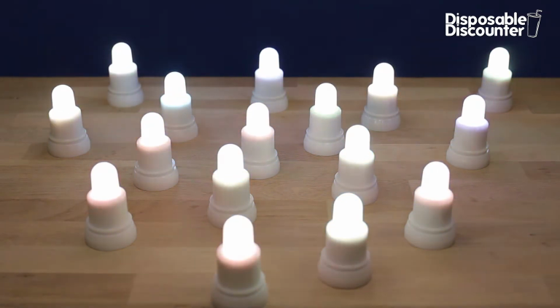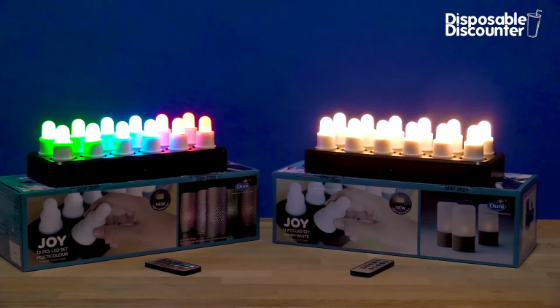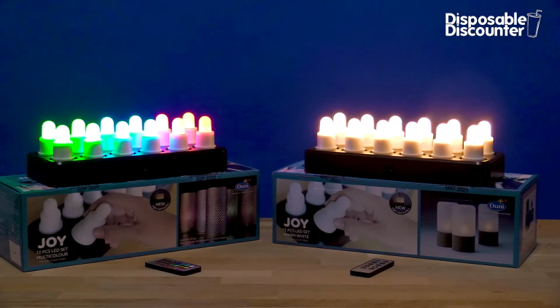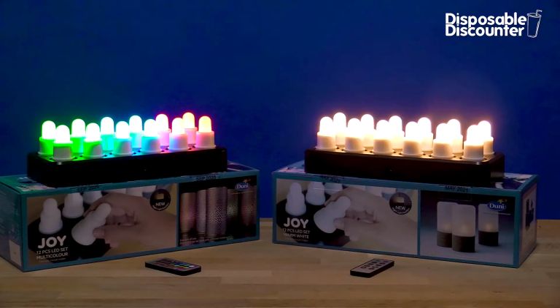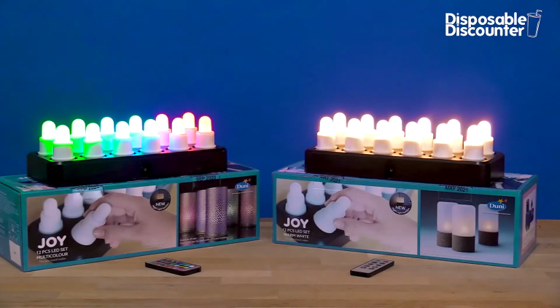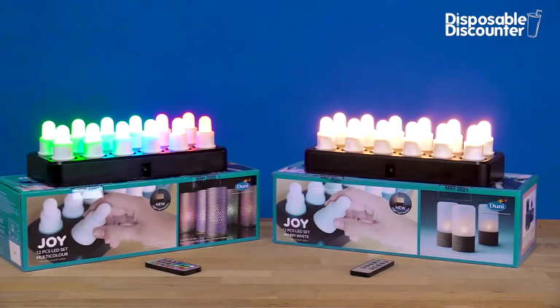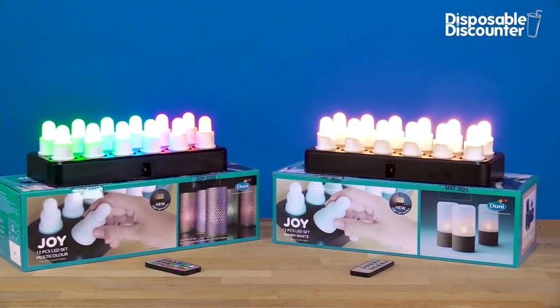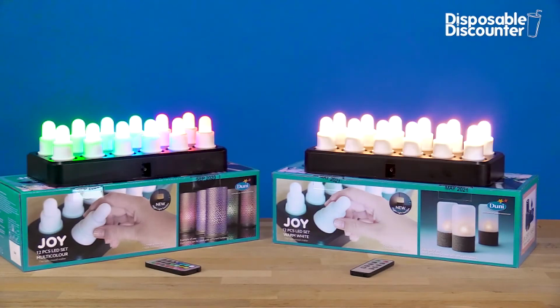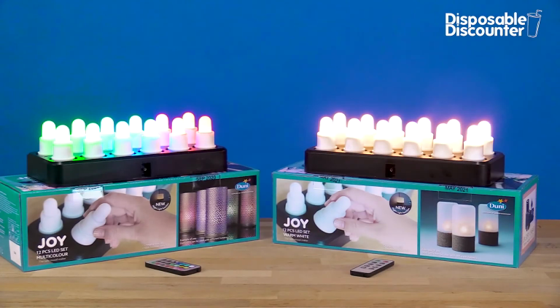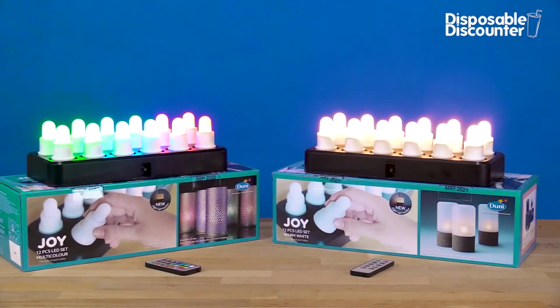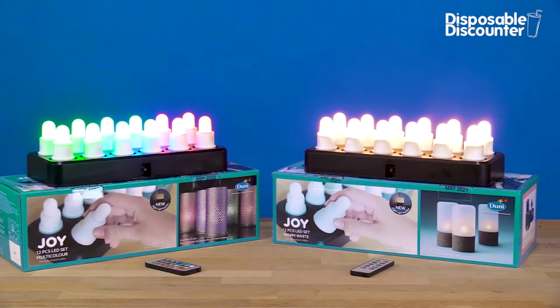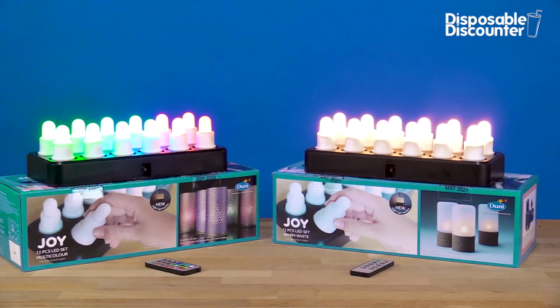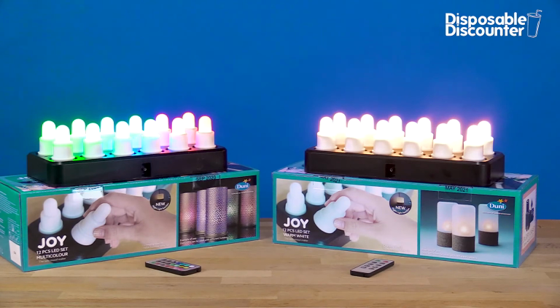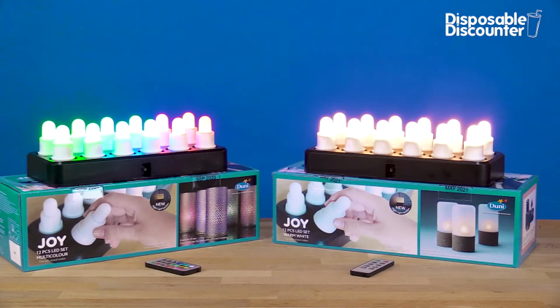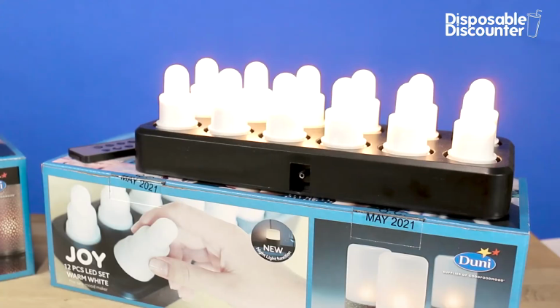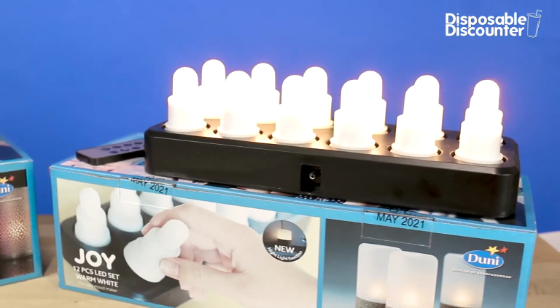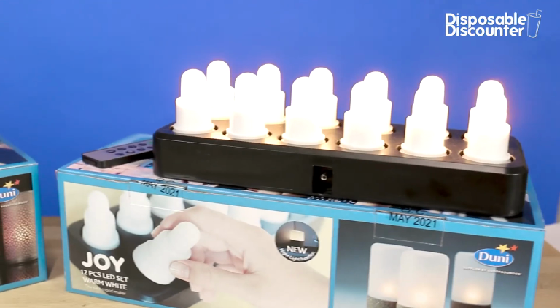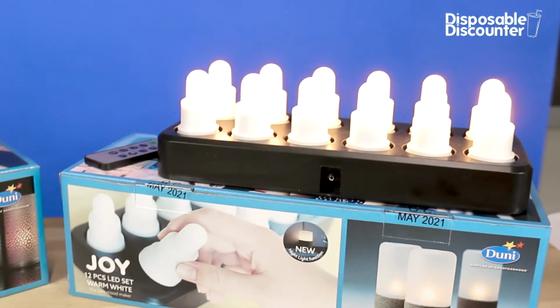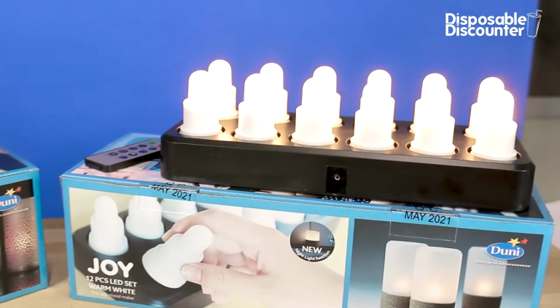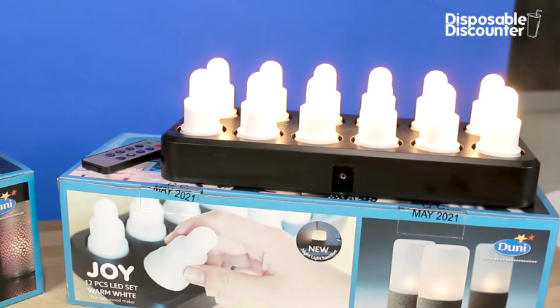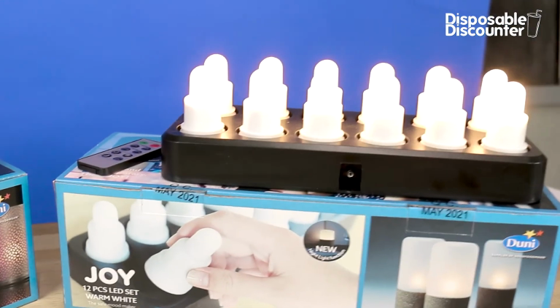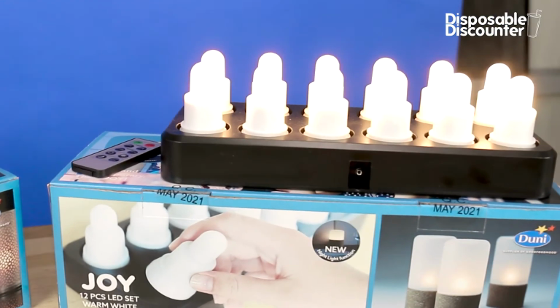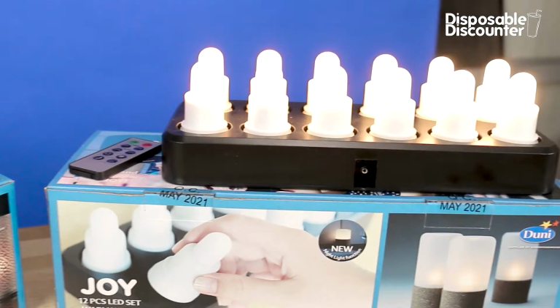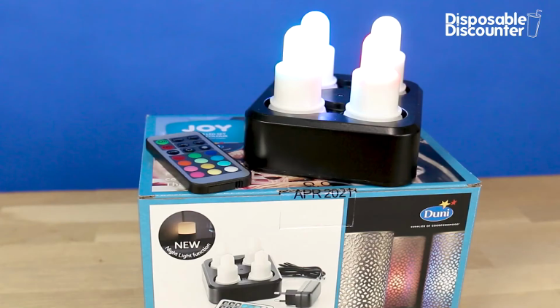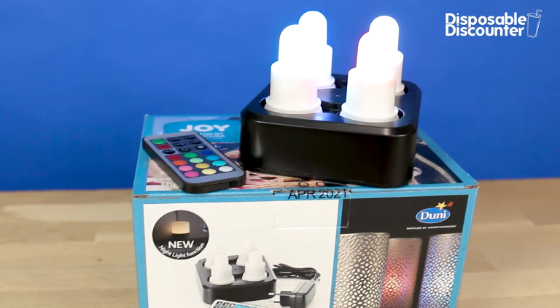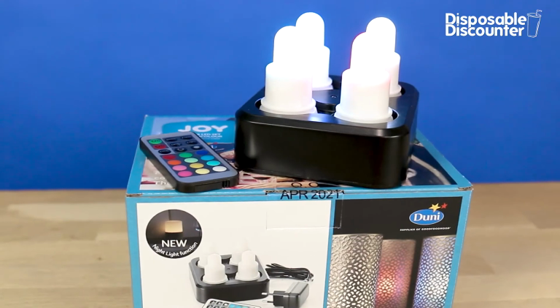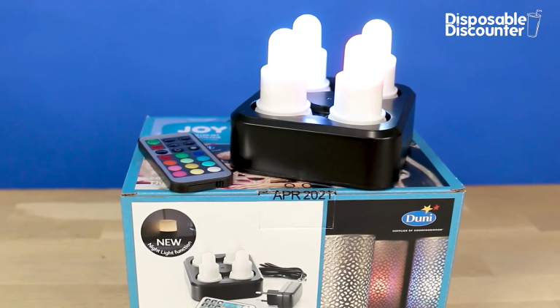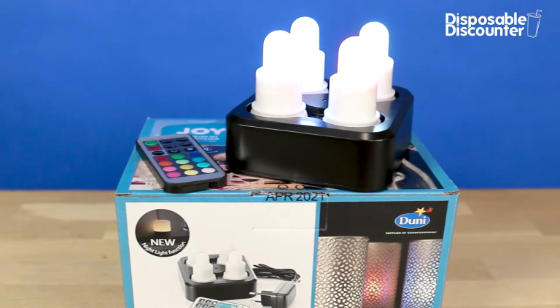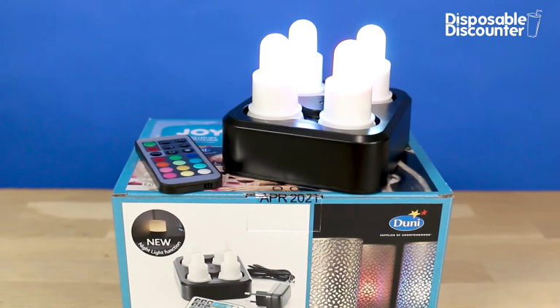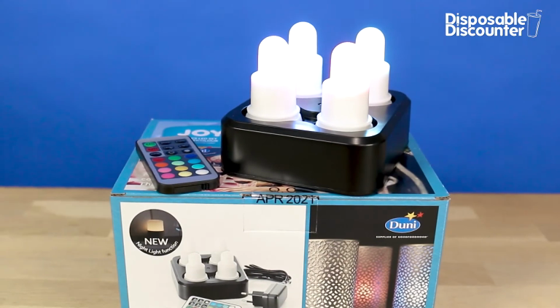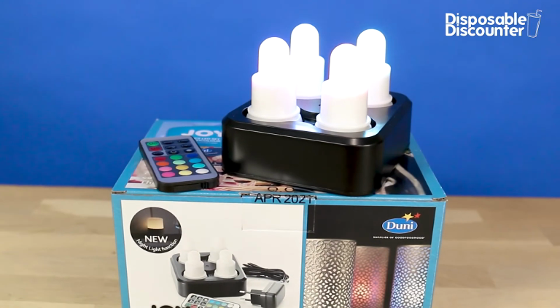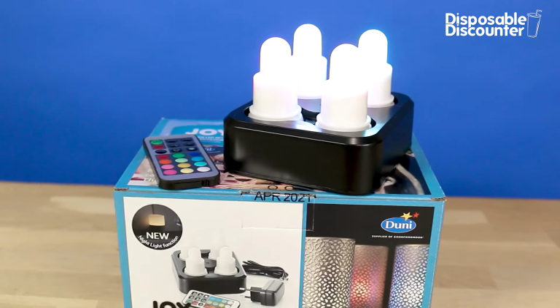There are 12 LED lights in the box along with a charging dock and a remote. The multi-color is also available in a 4-pack.